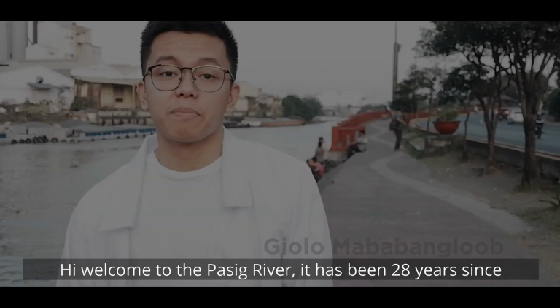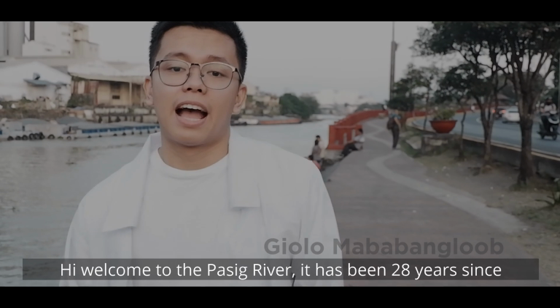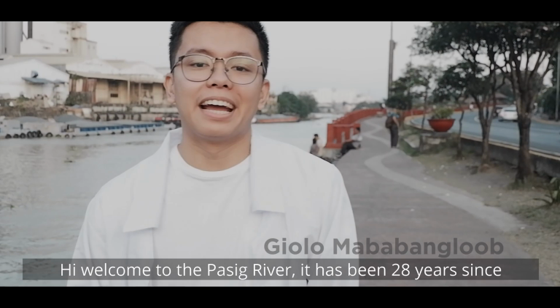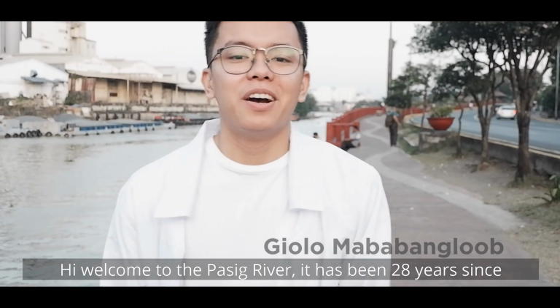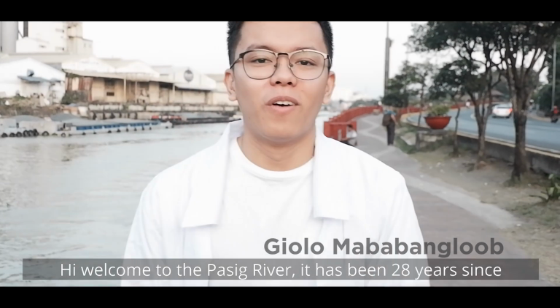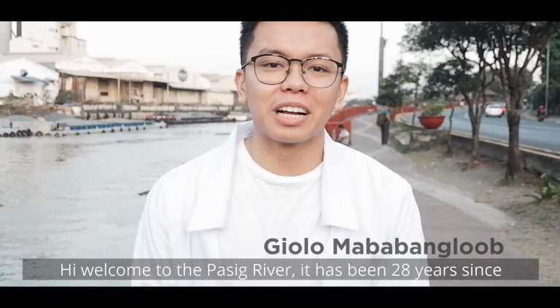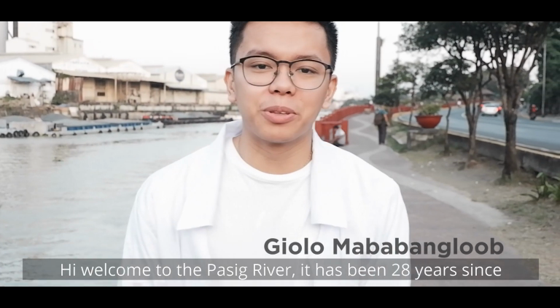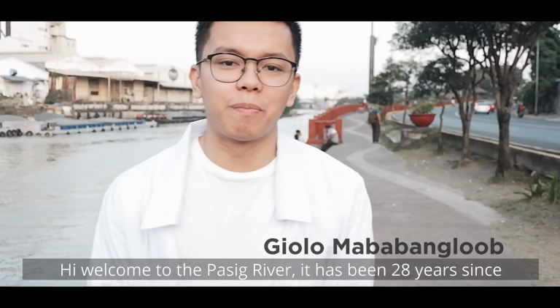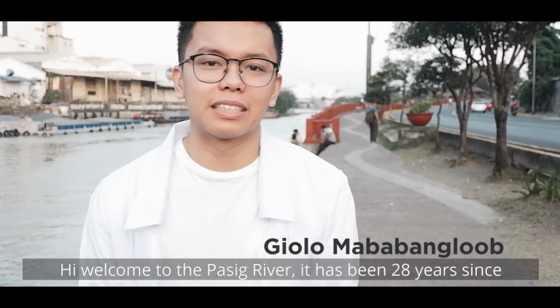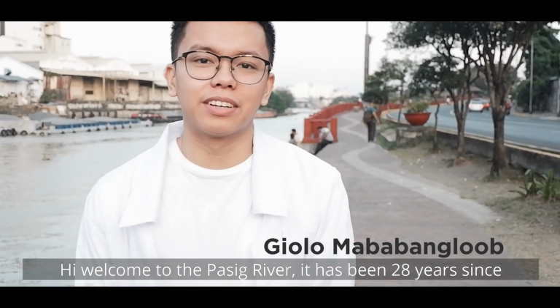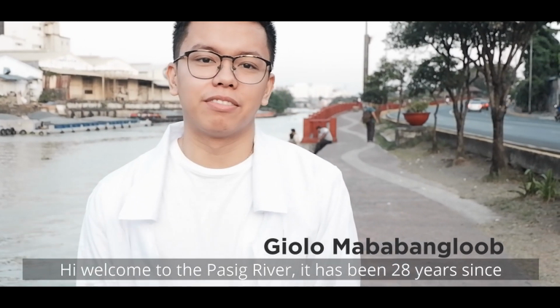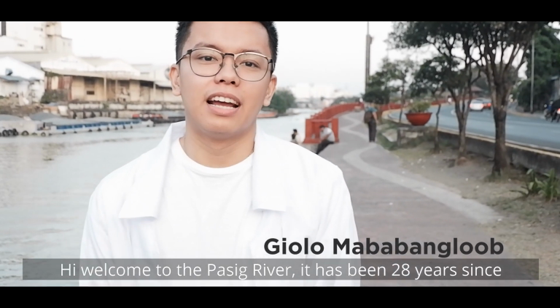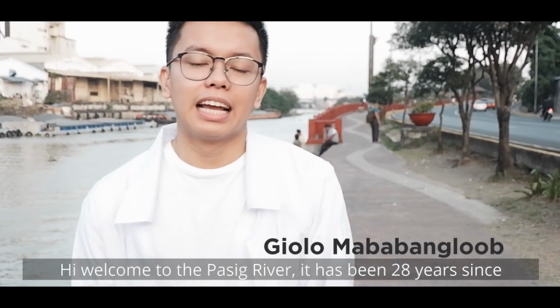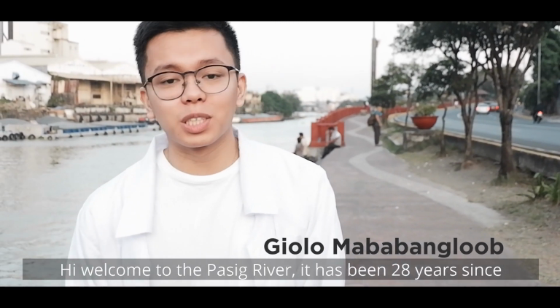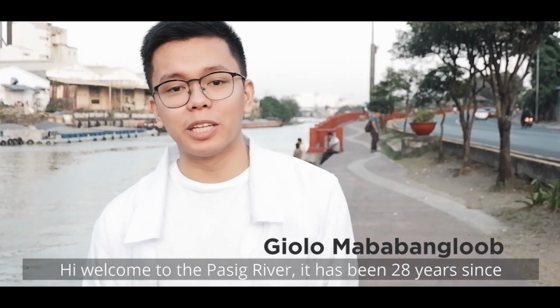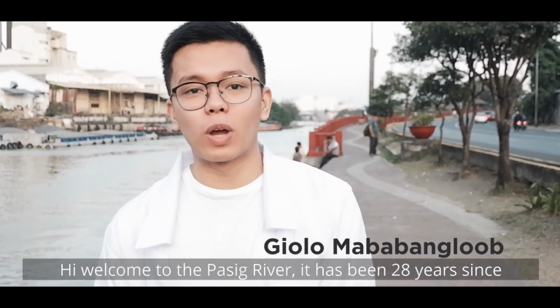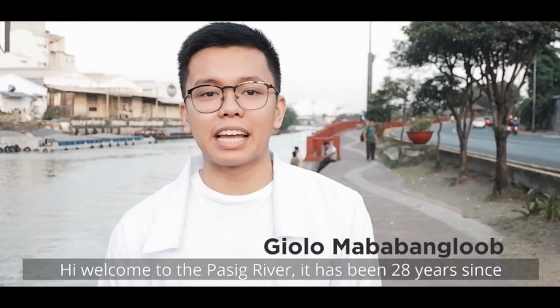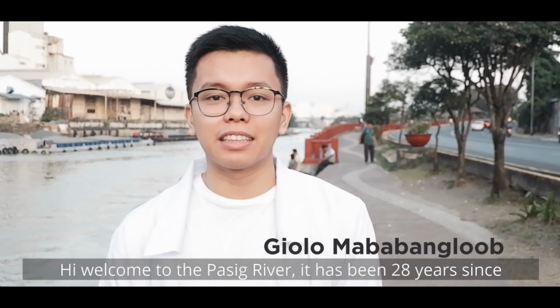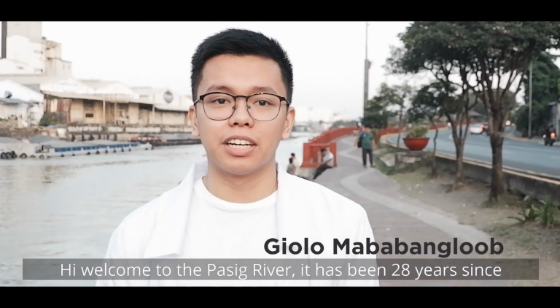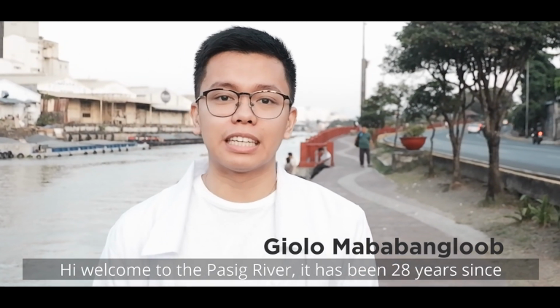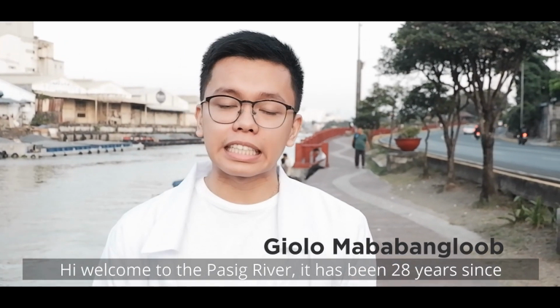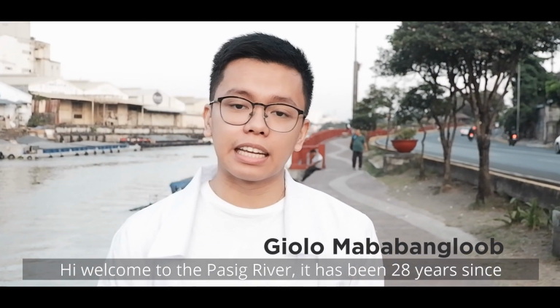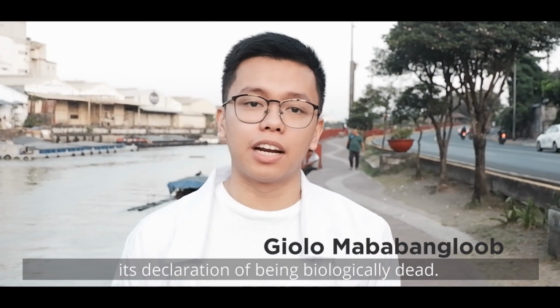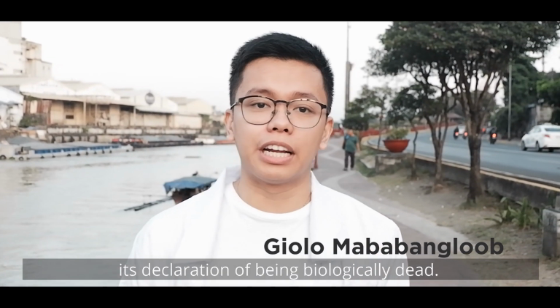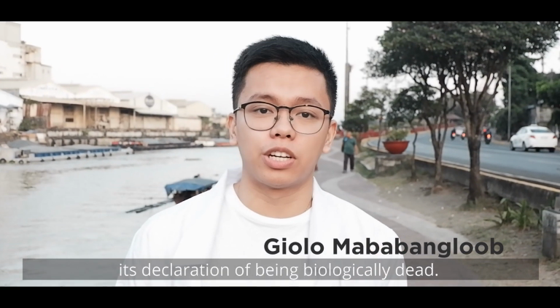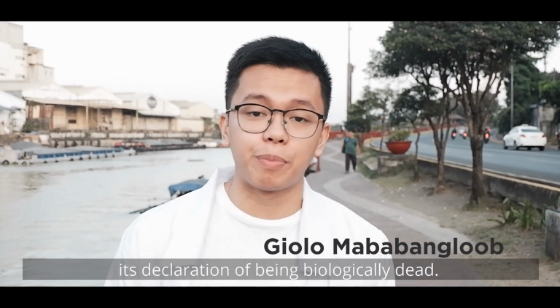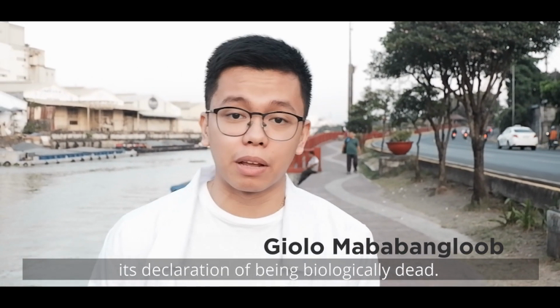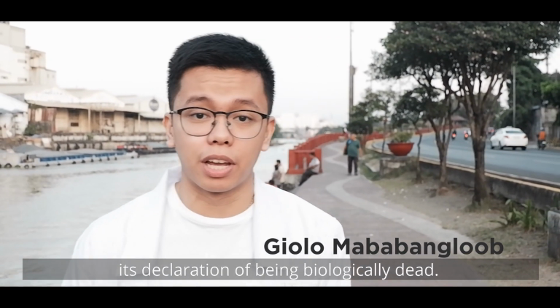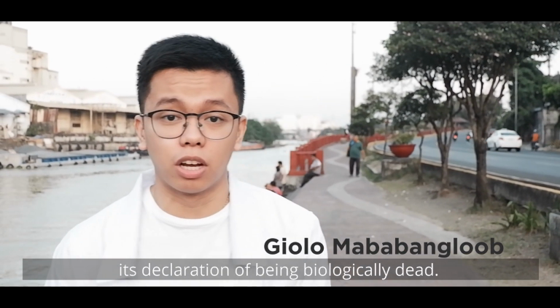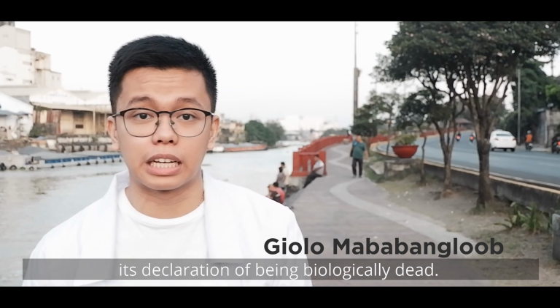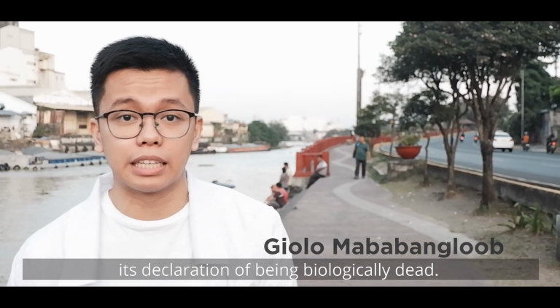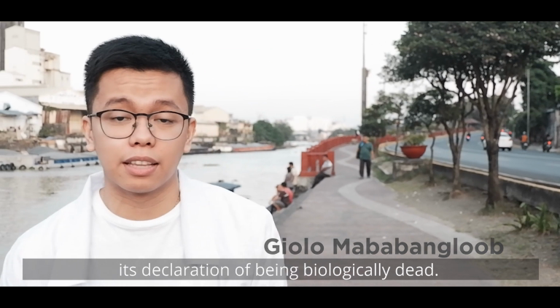Hi, welcome to the Pasig River. It has been 28 years since its declaration of being biologically dead.